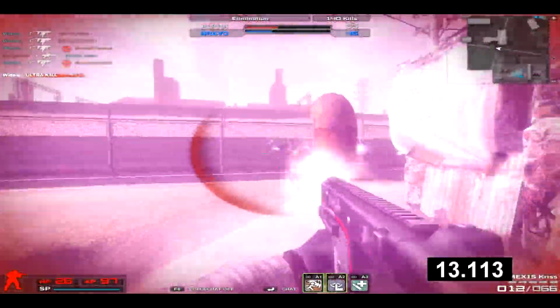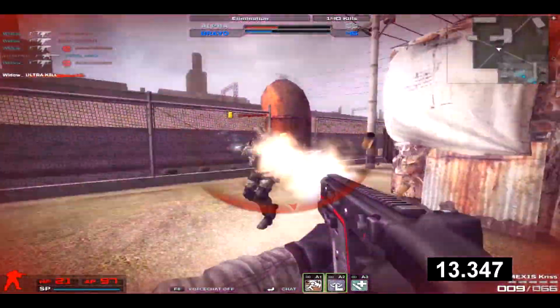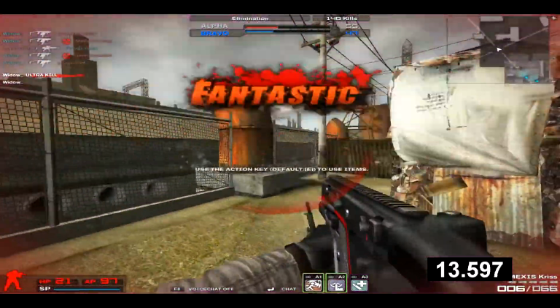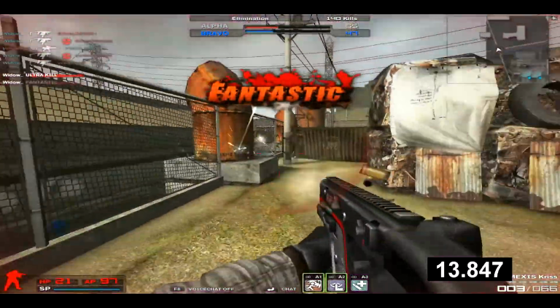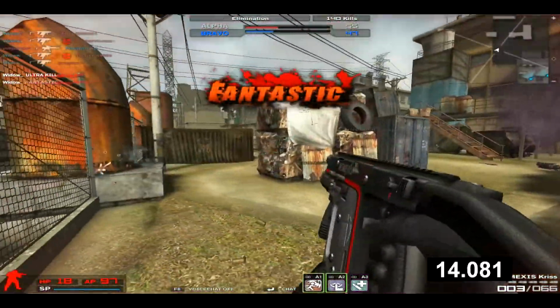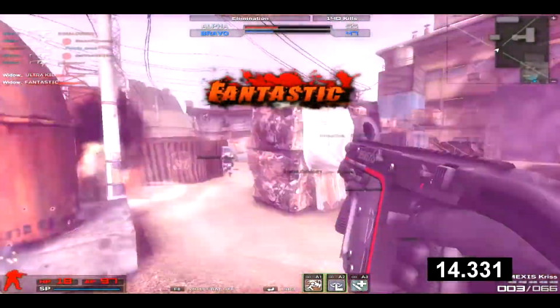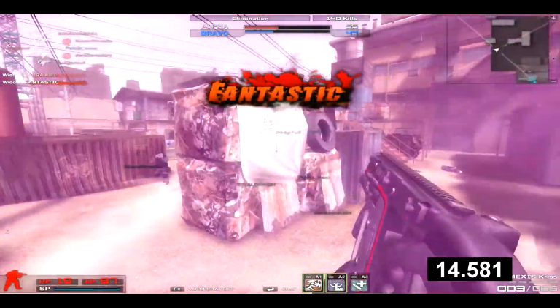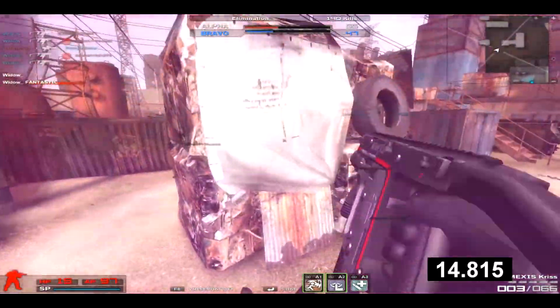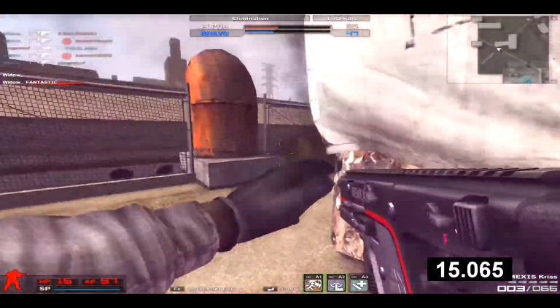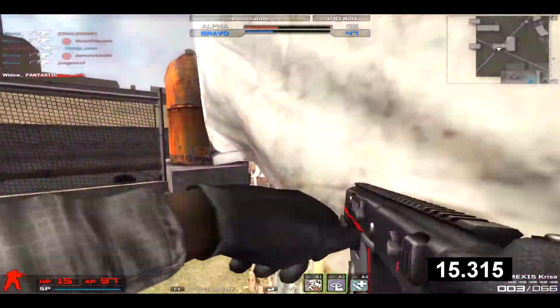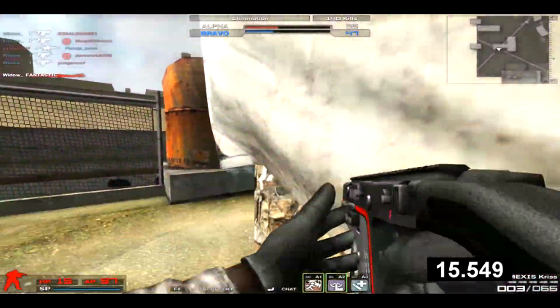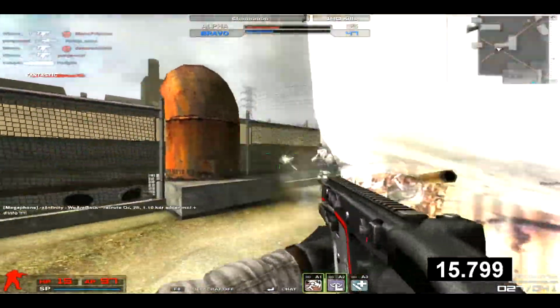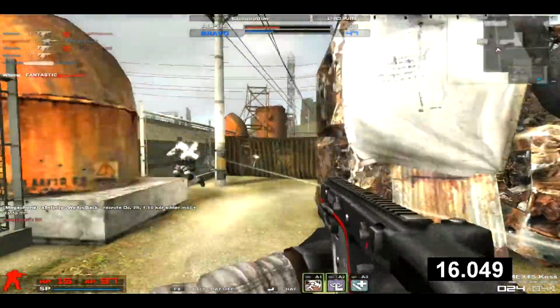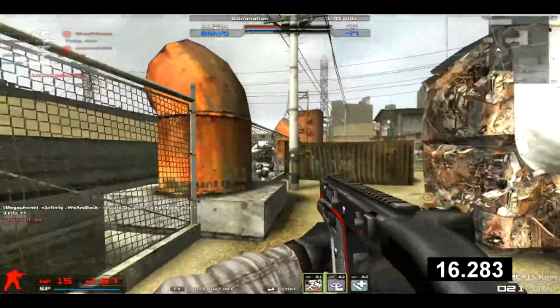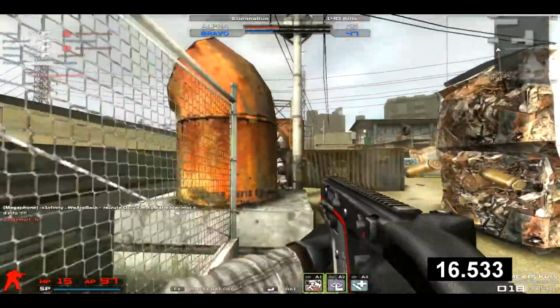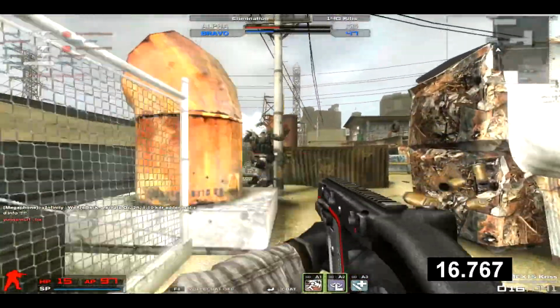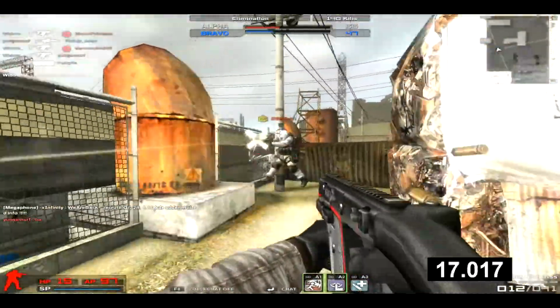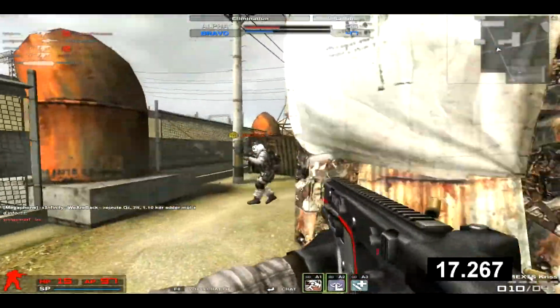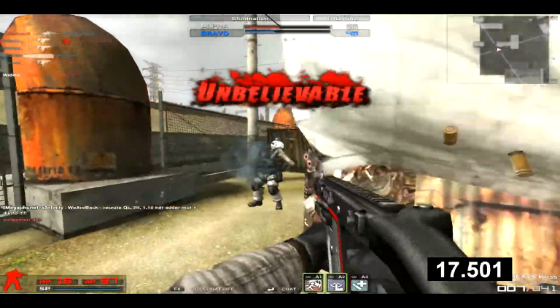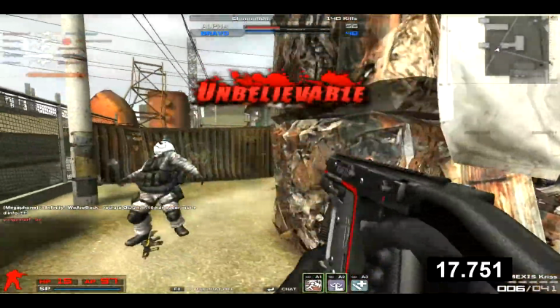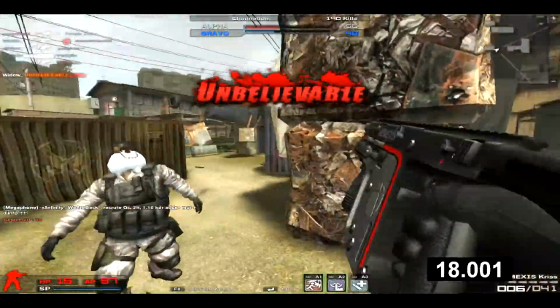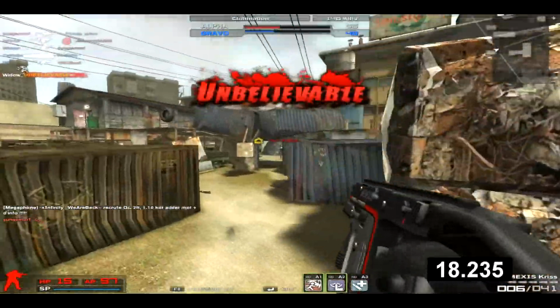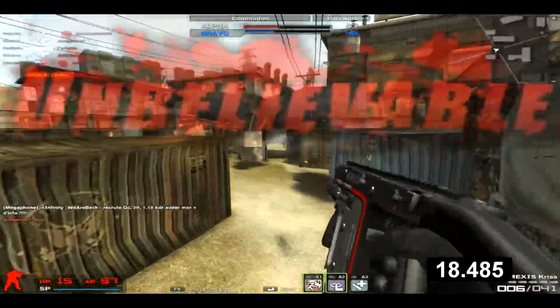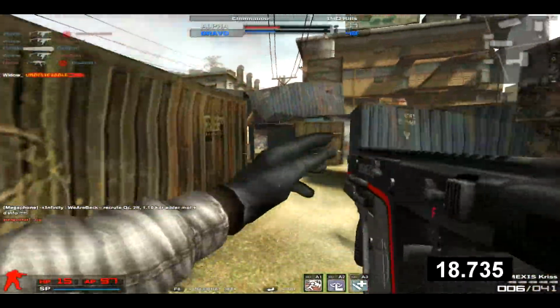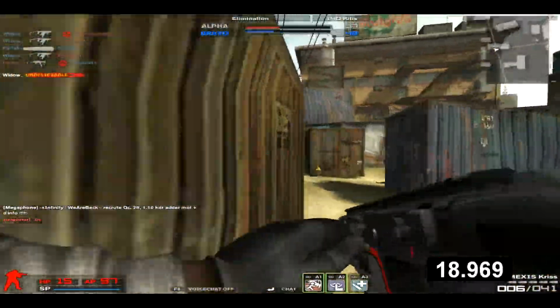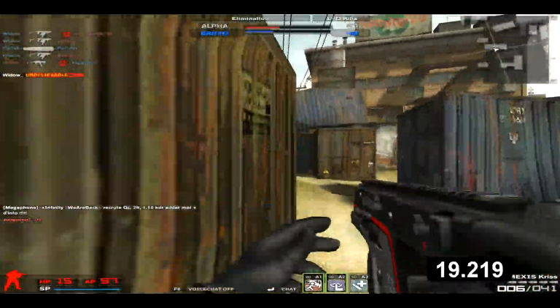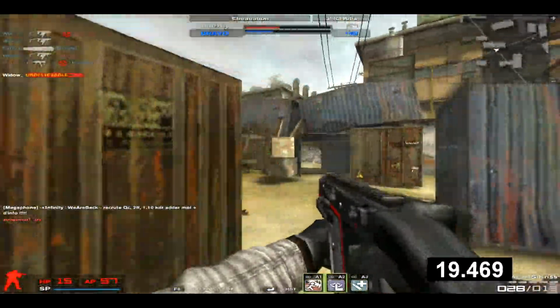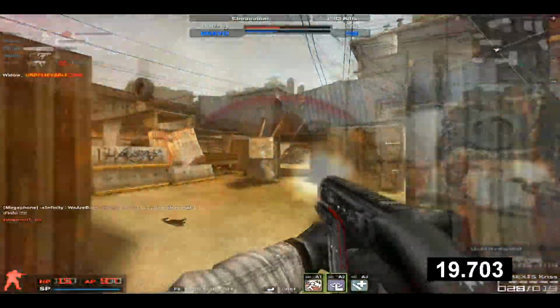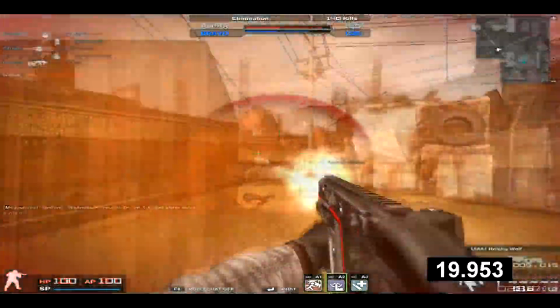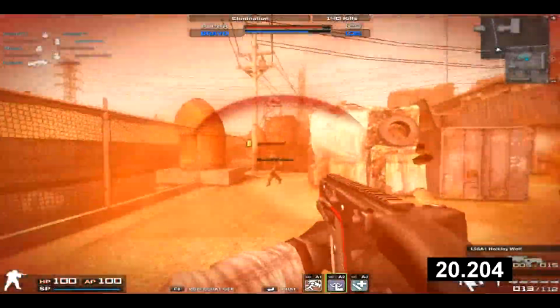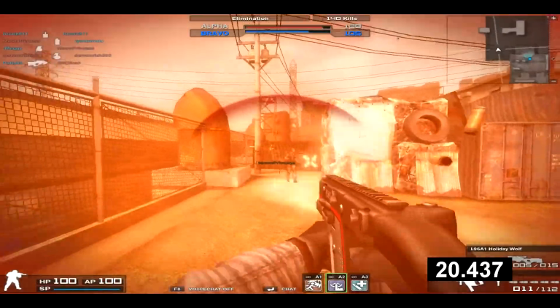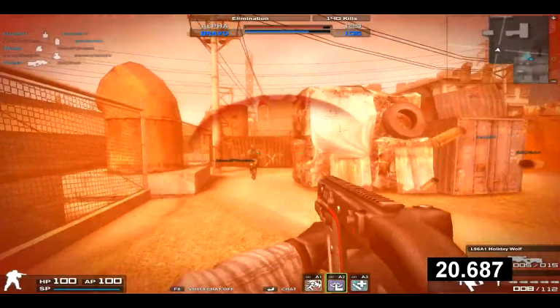The Numexis Criss has 1 point more portability, 1 point more accuracy, and 1 point less recoil than the GP Standard Criss. These may seem like small stat changes, but they're very noticeable.